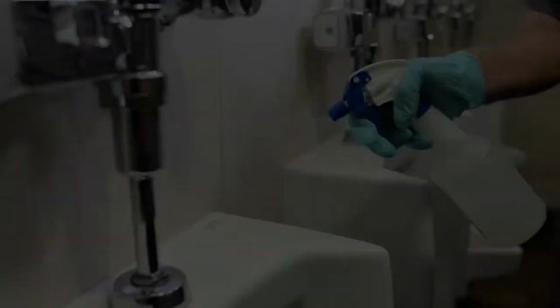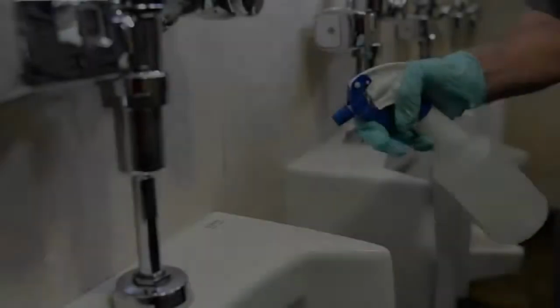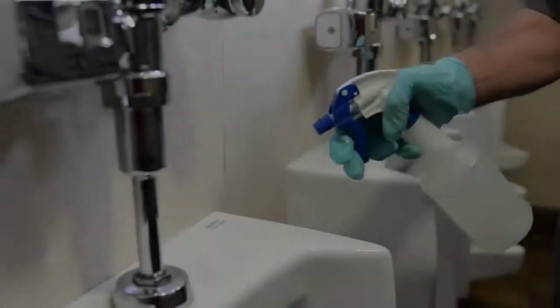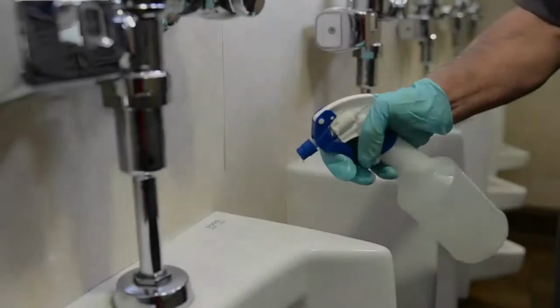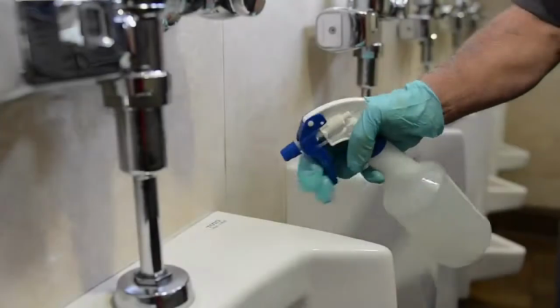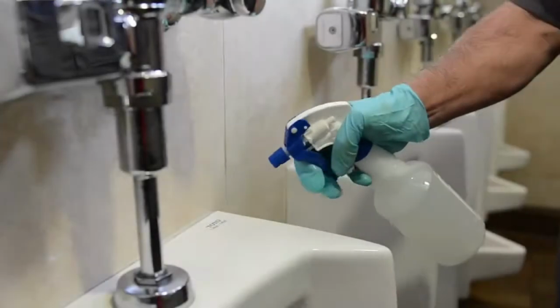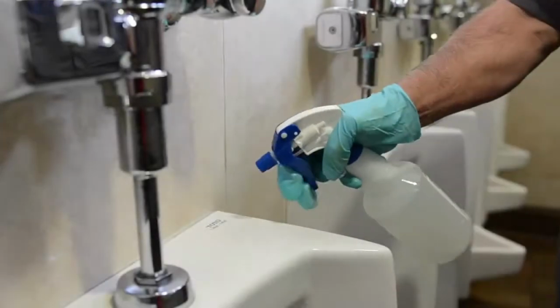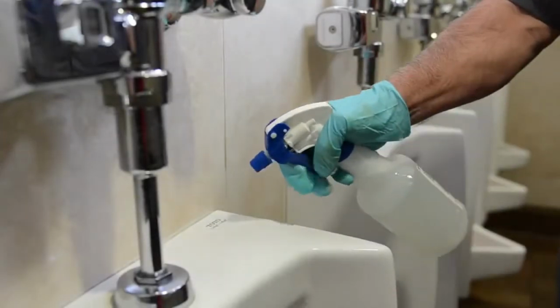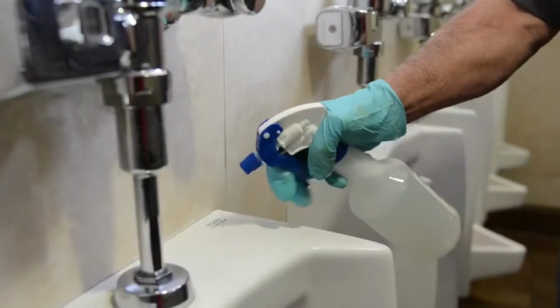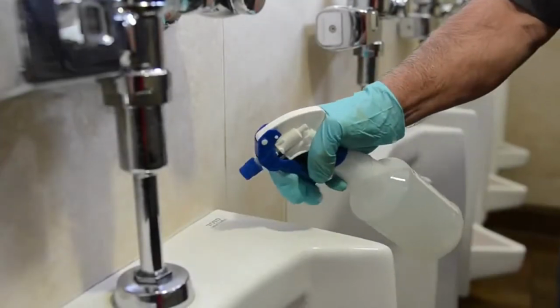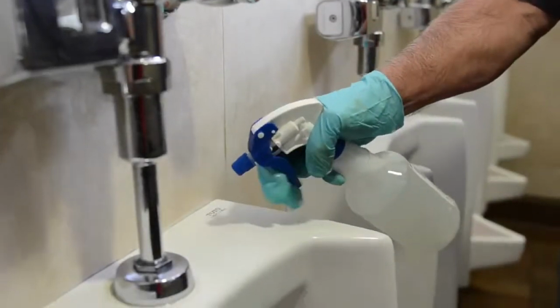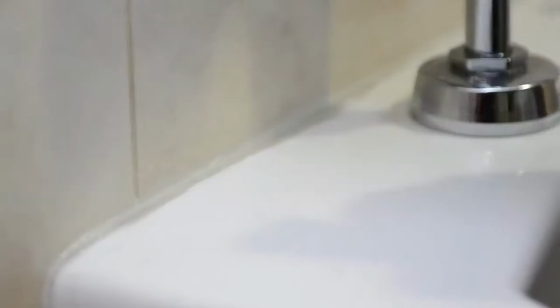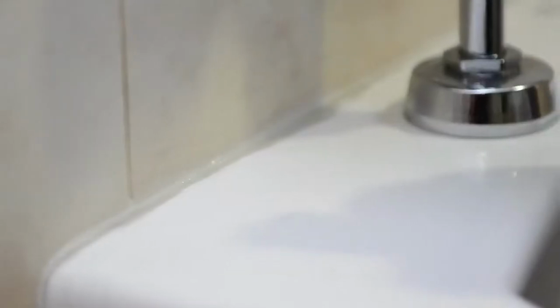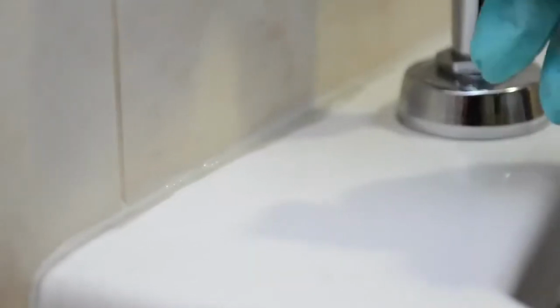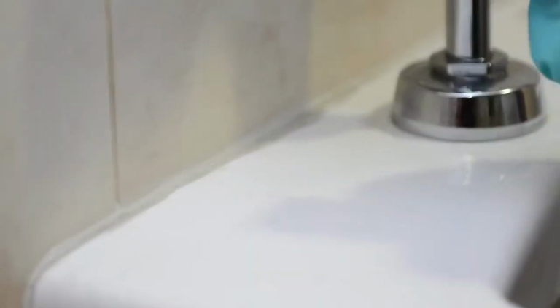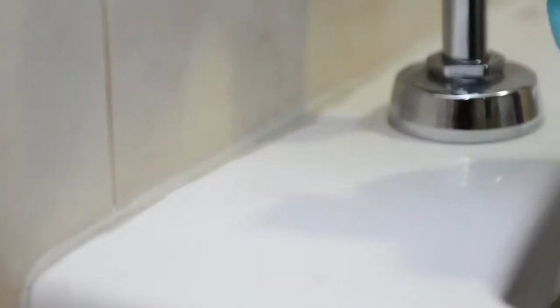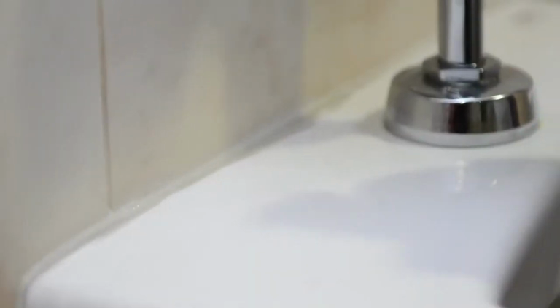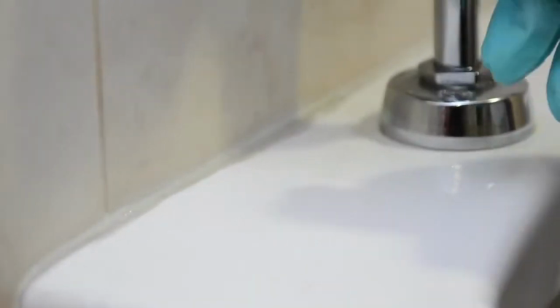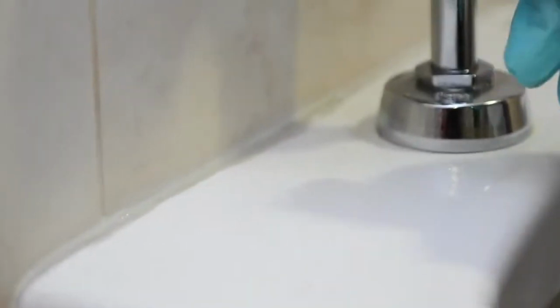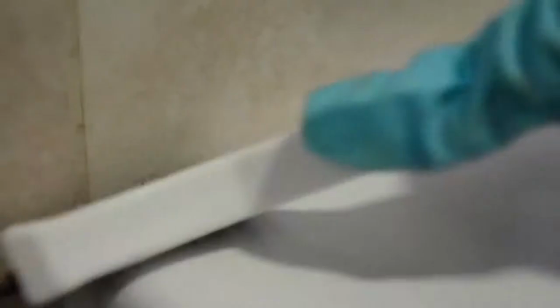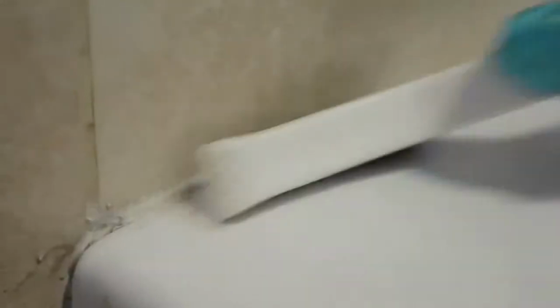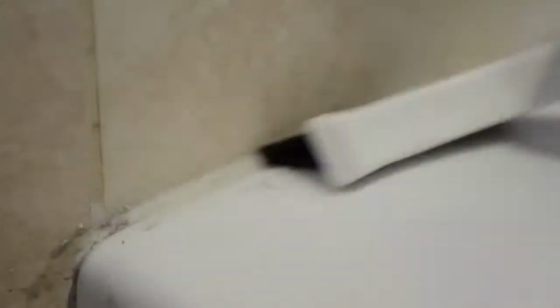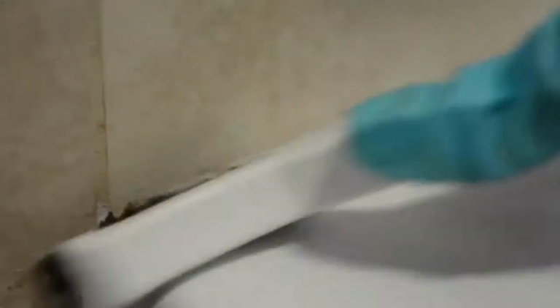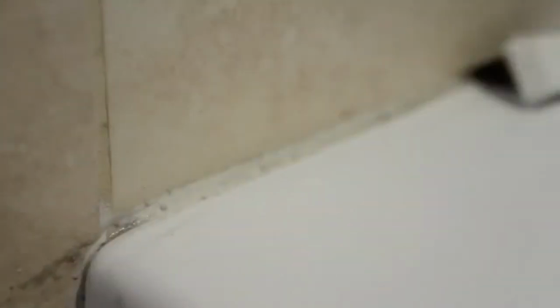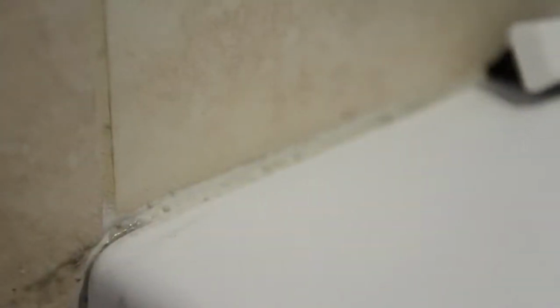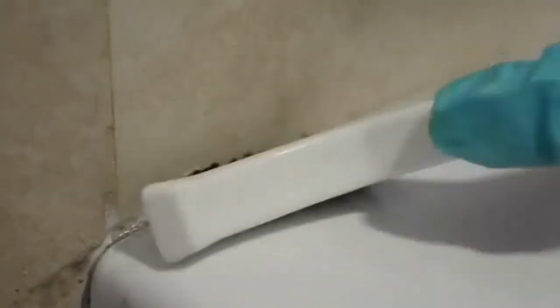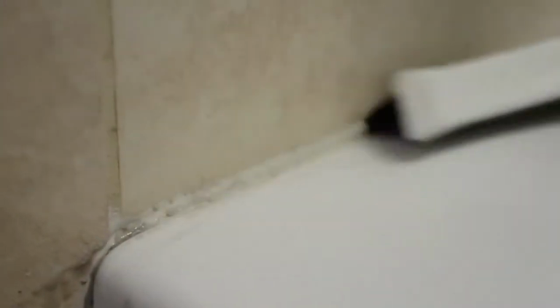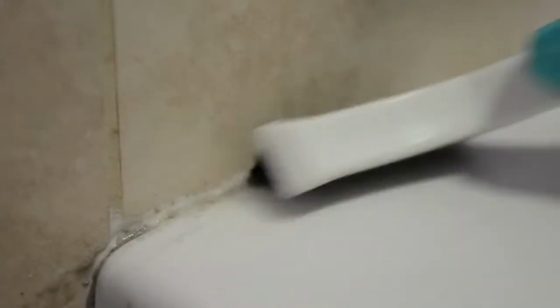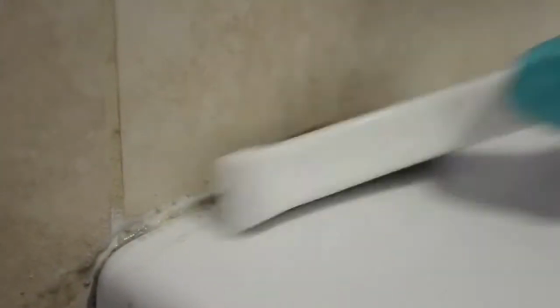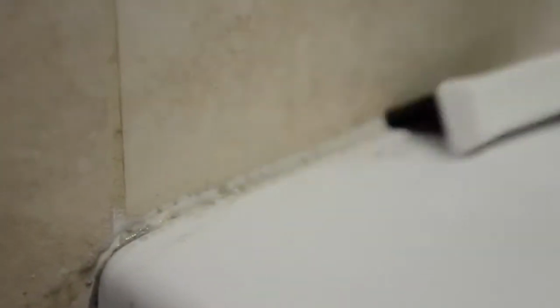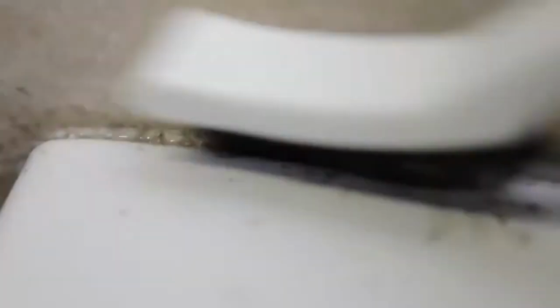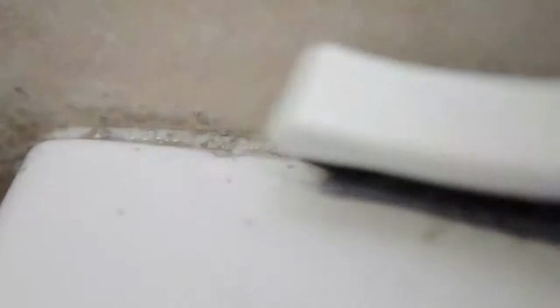Do a quick application test of the product in a small section of the floor to be sure it performs as expected.